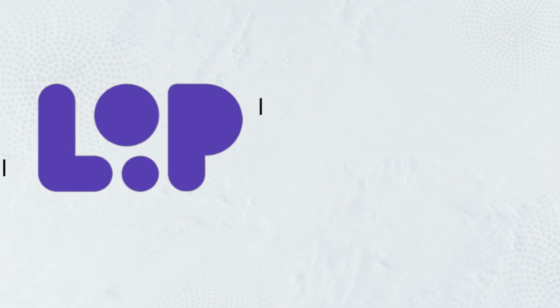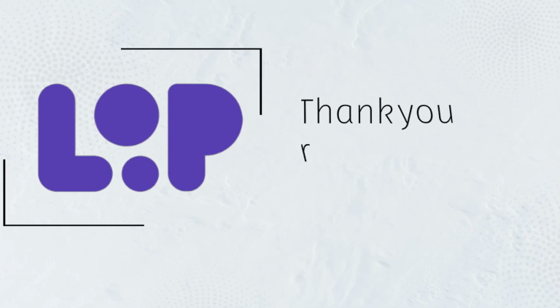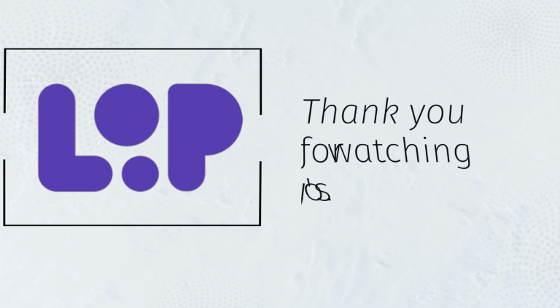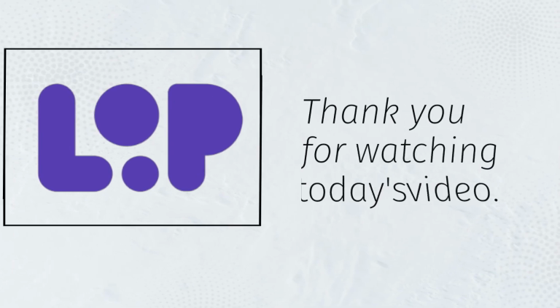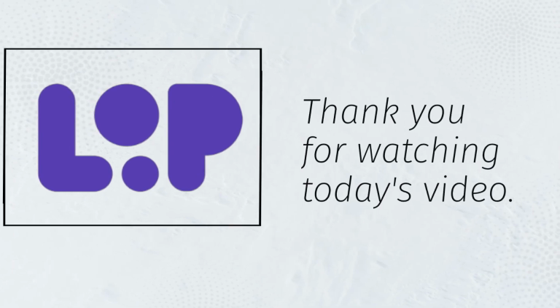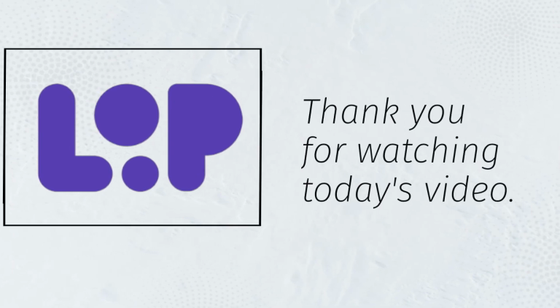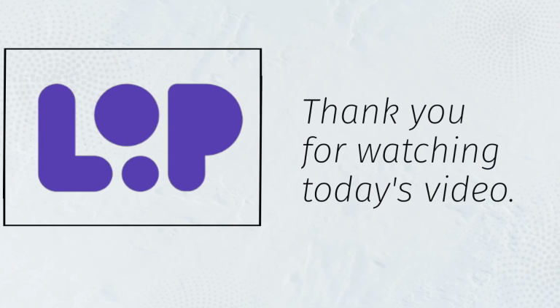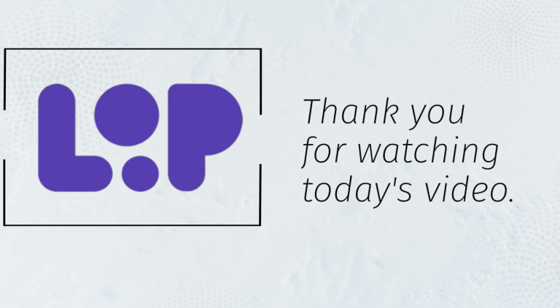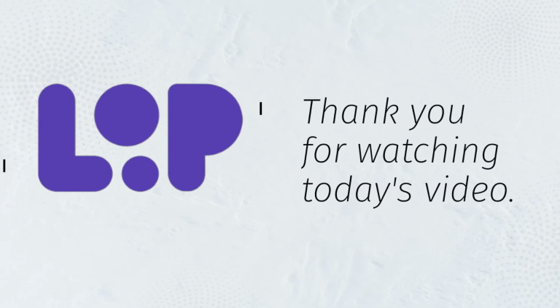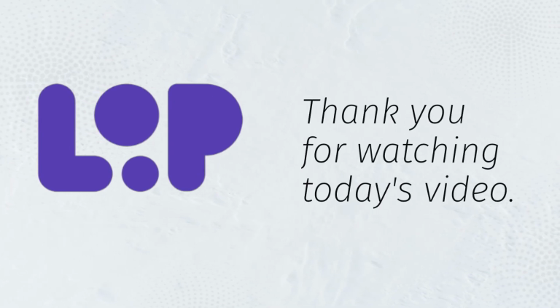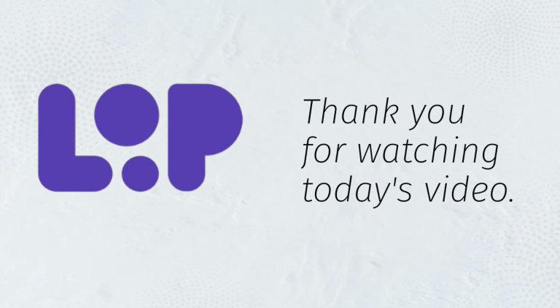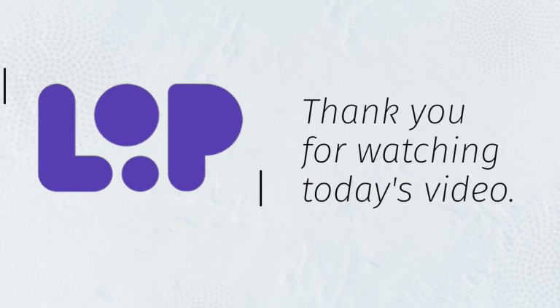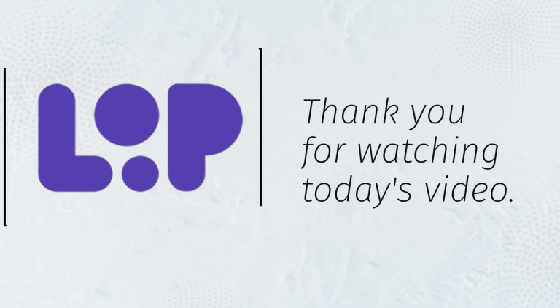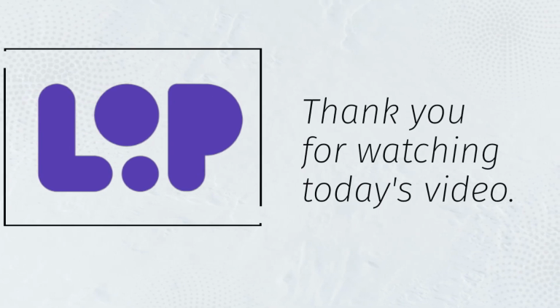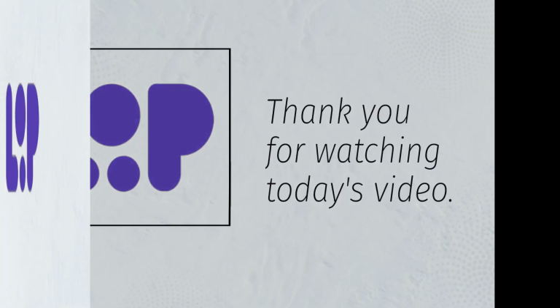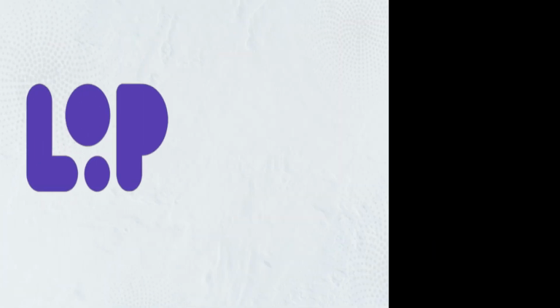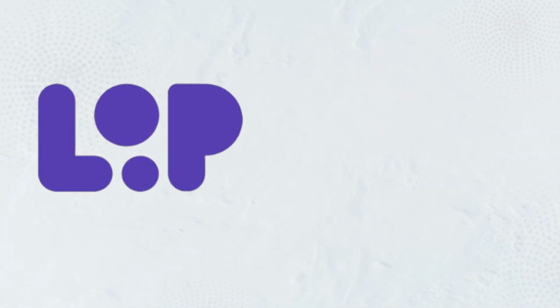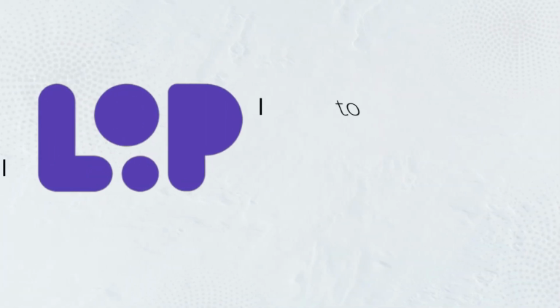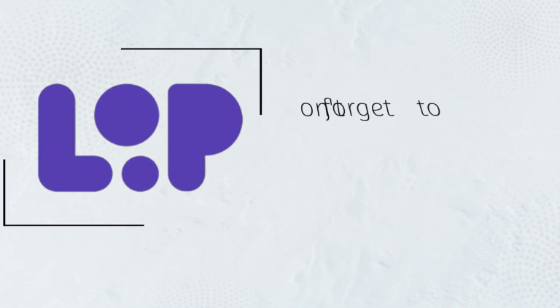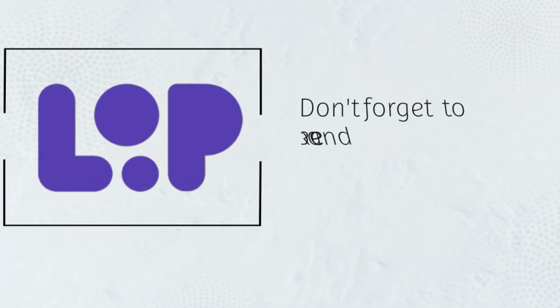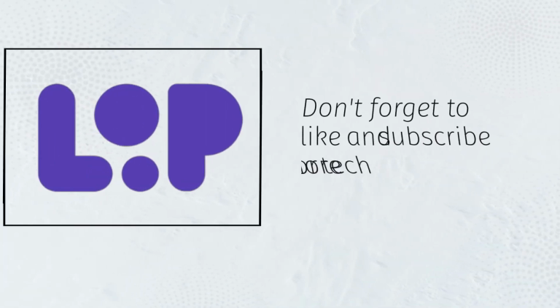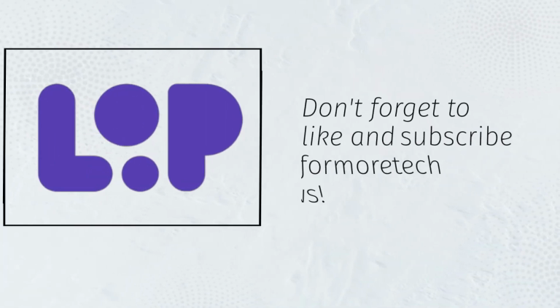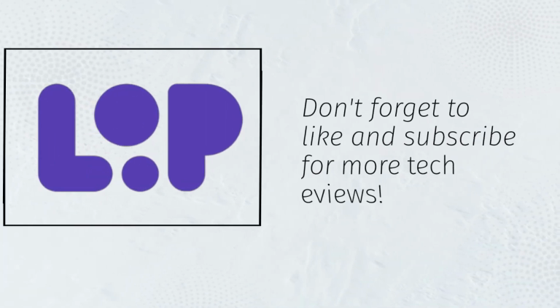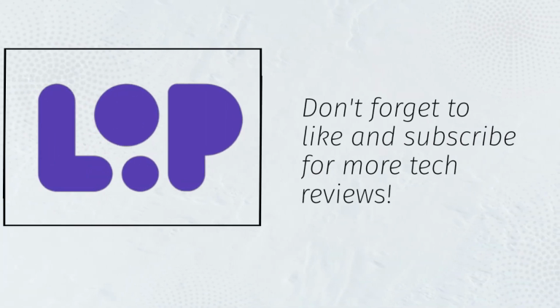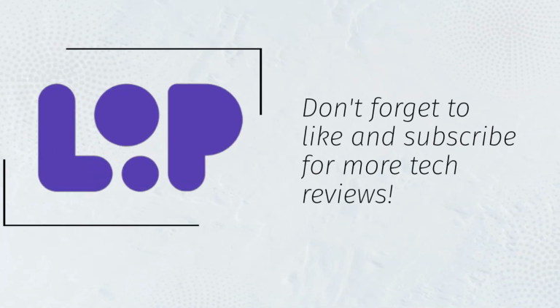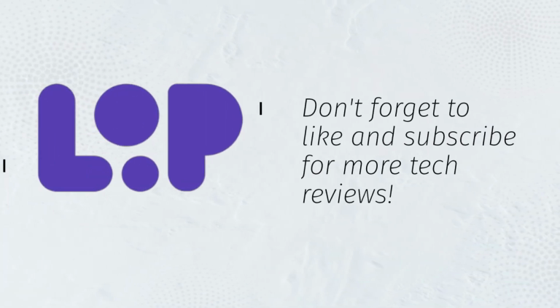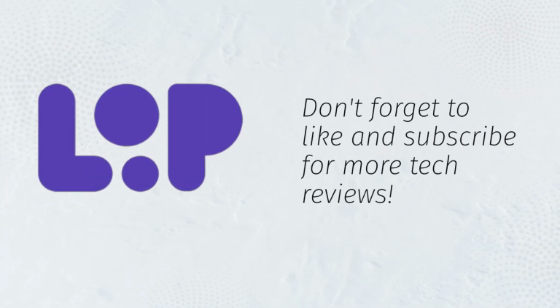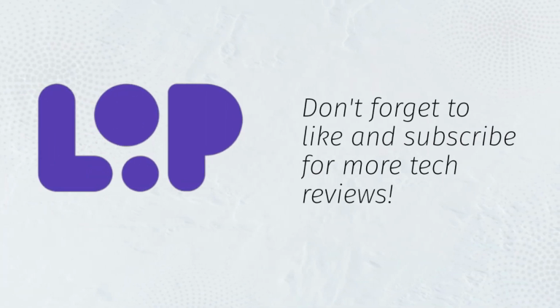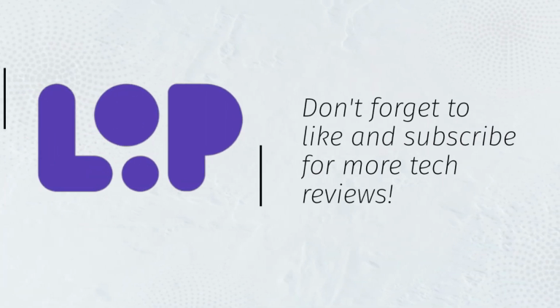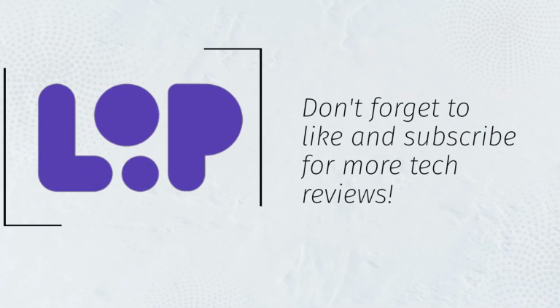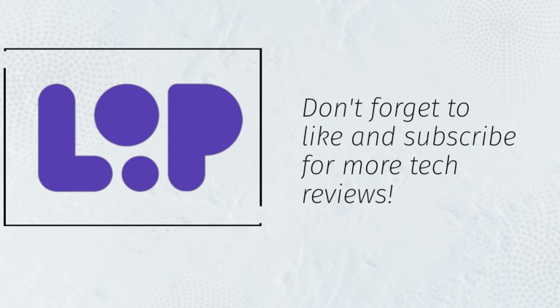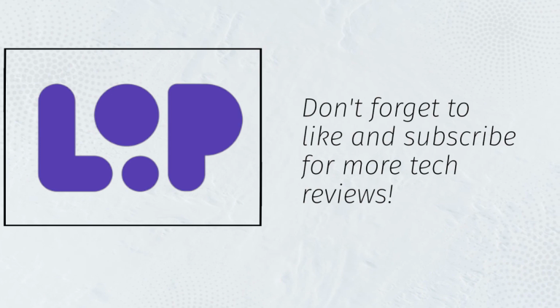Thank you for watching today's video. Don't forget to like and subscribe for more tech reviews.